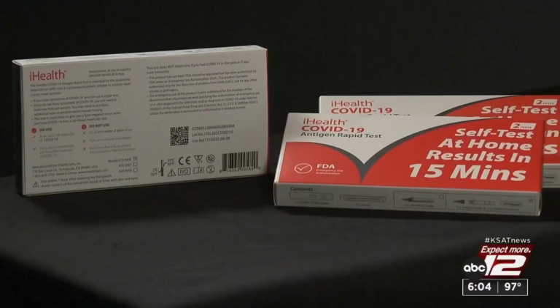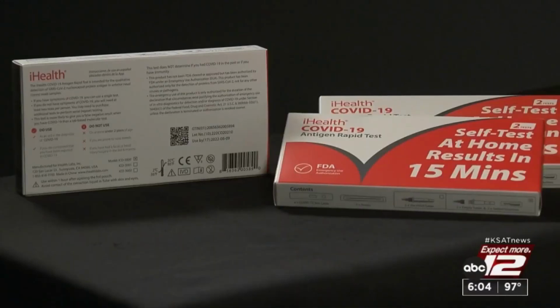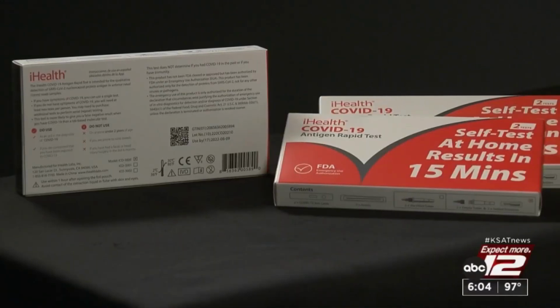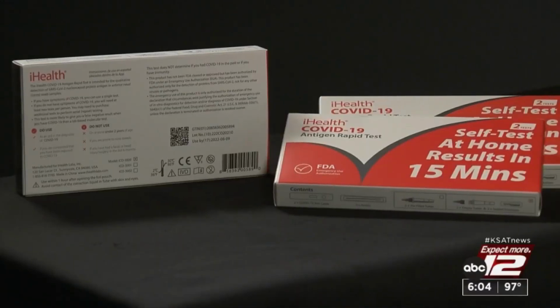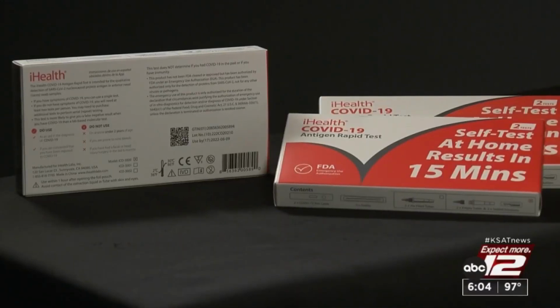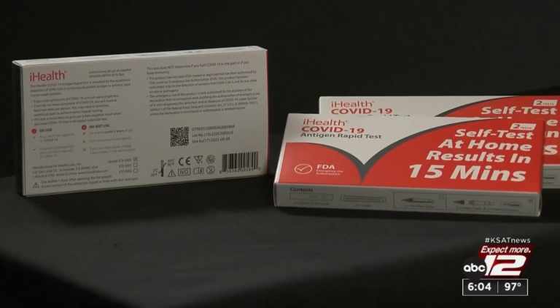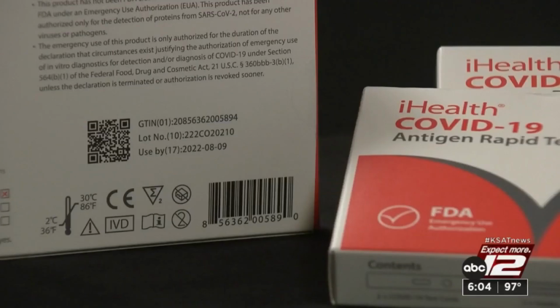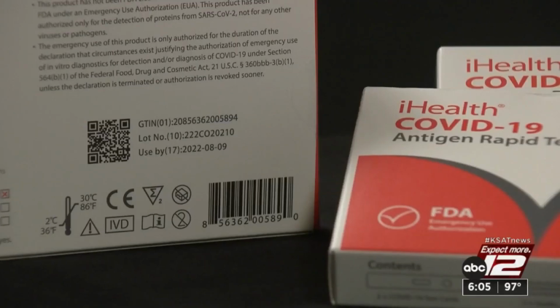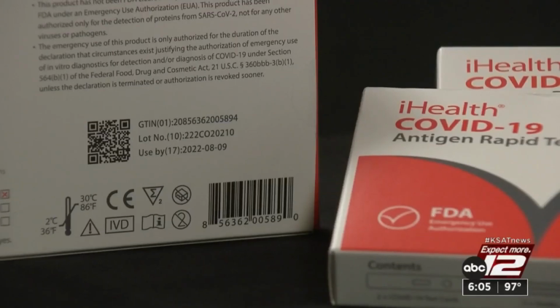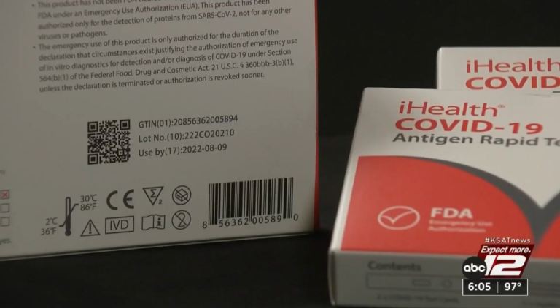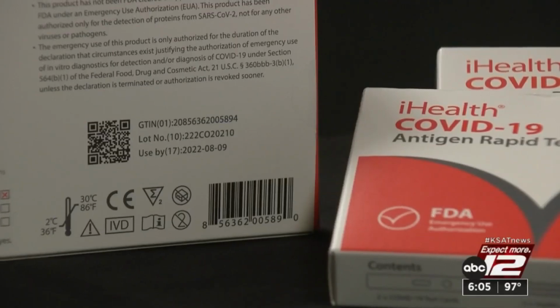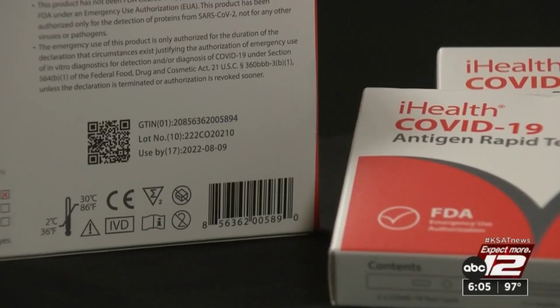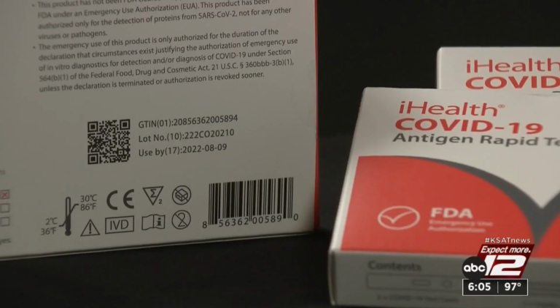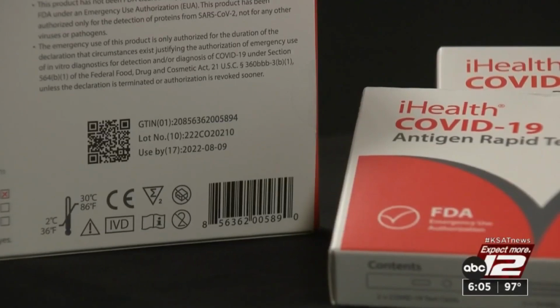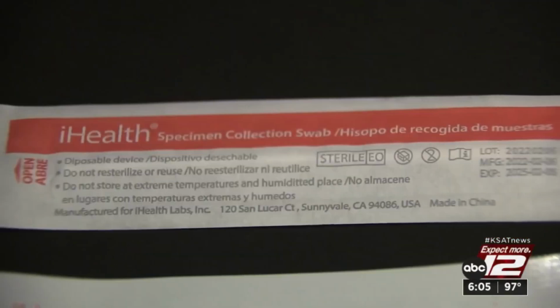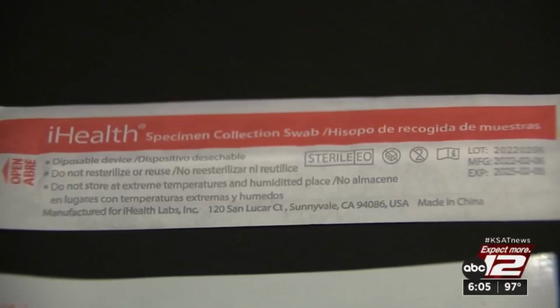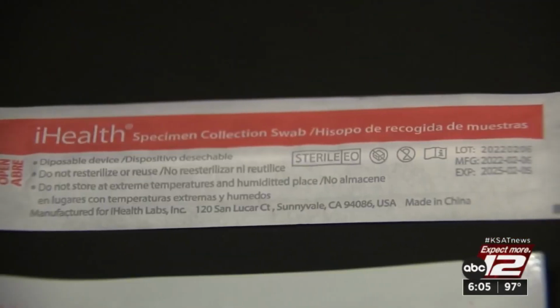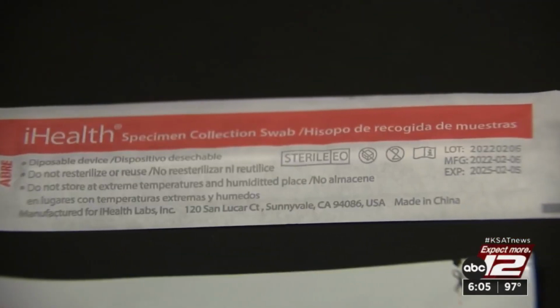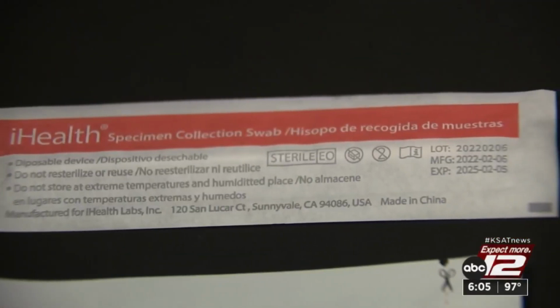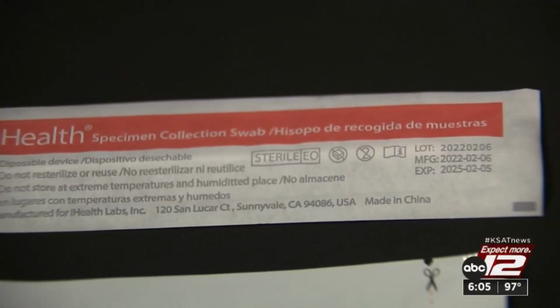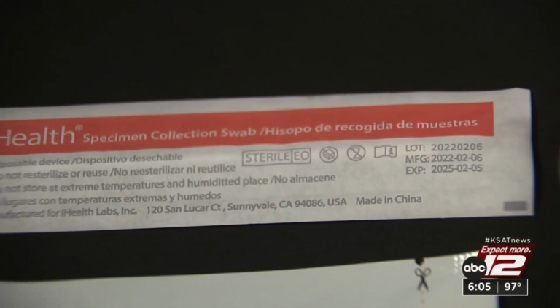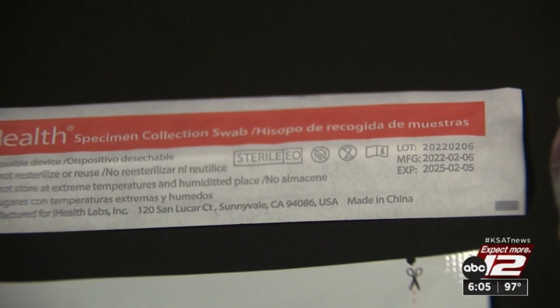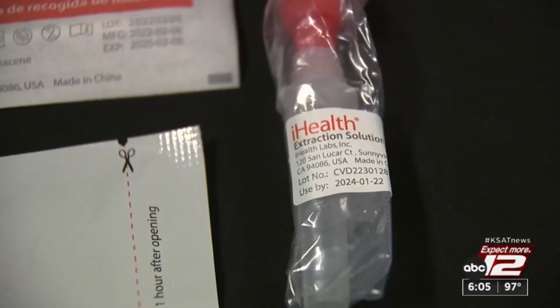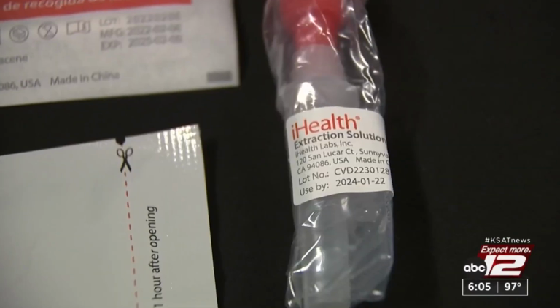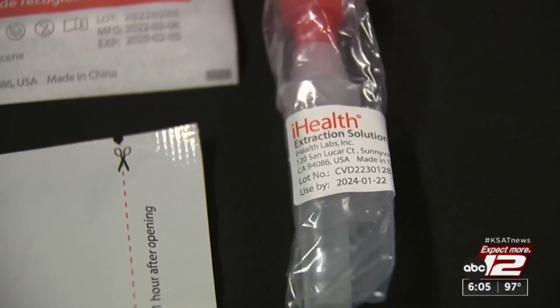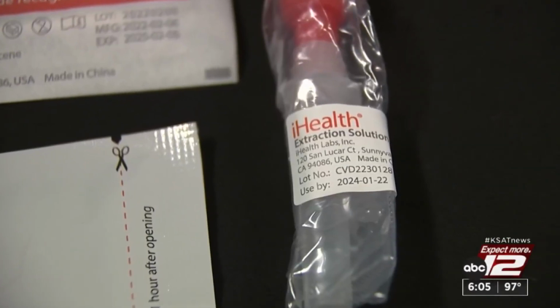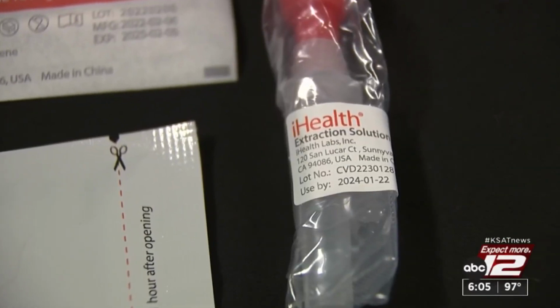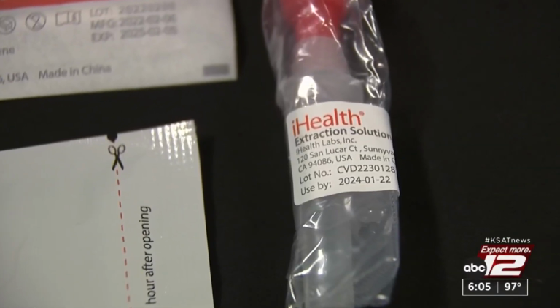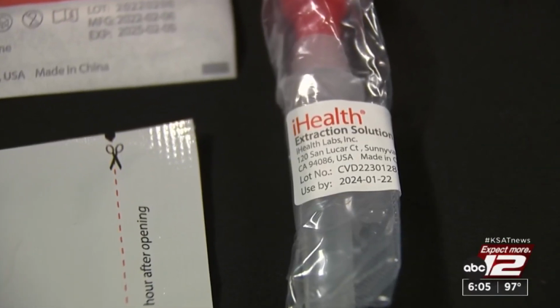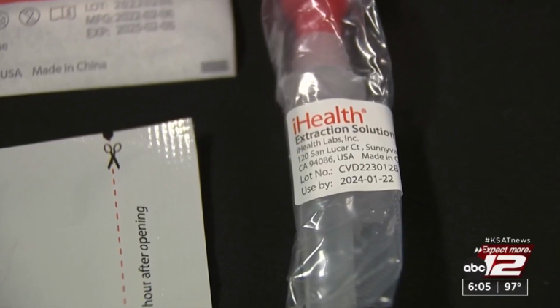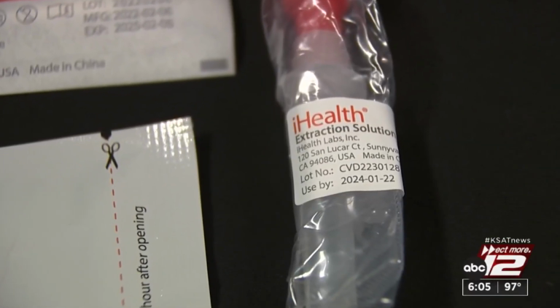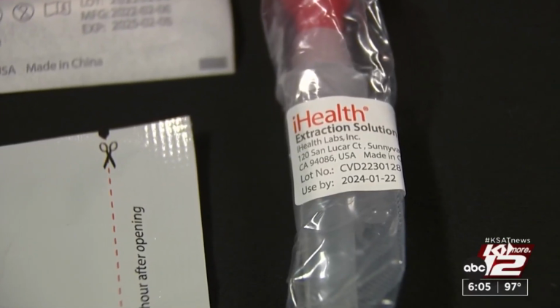The iHealth box has an expiration date on the back. If you look closely, so do the swabs and solution — and all three are different.